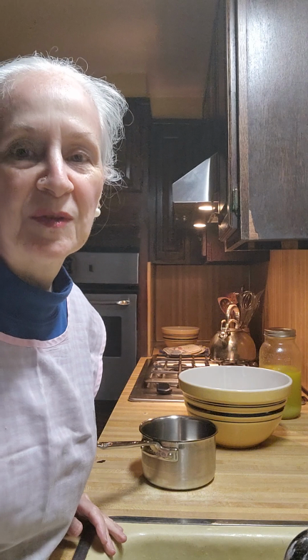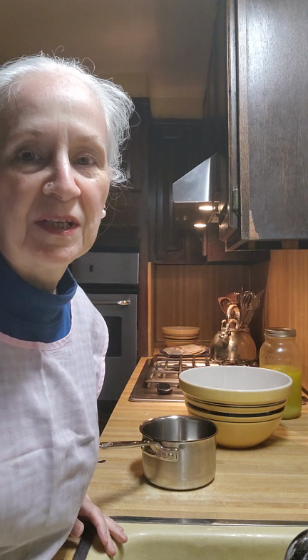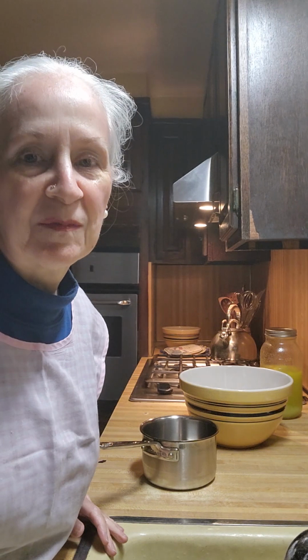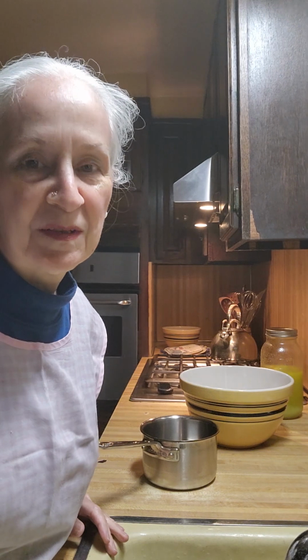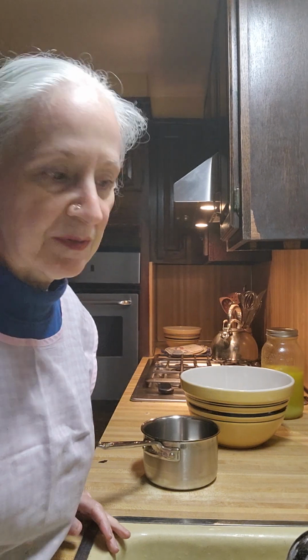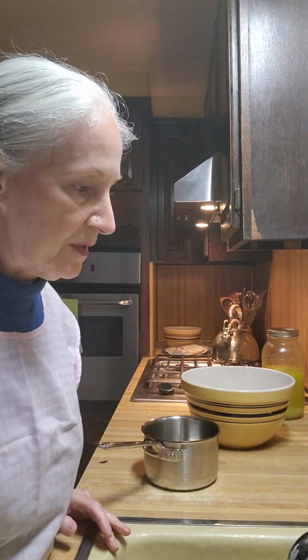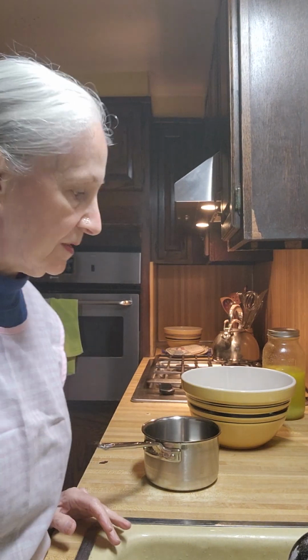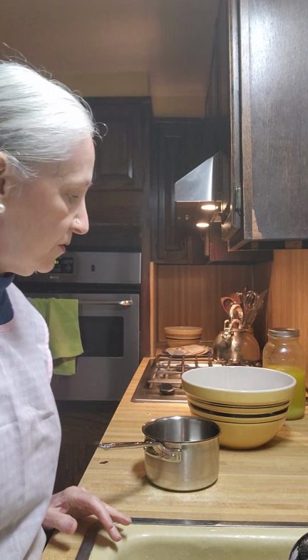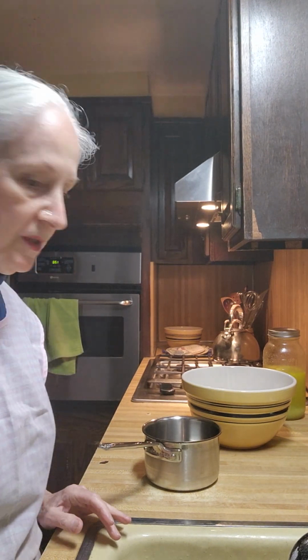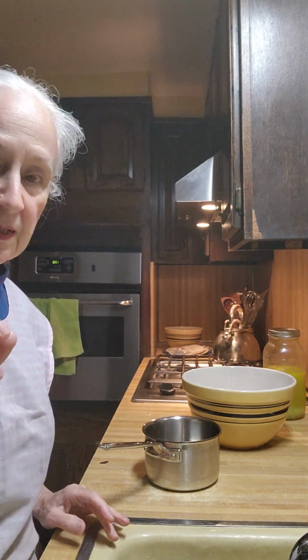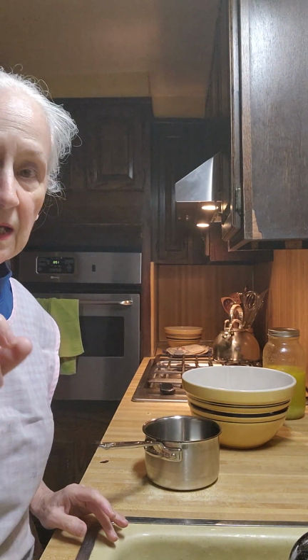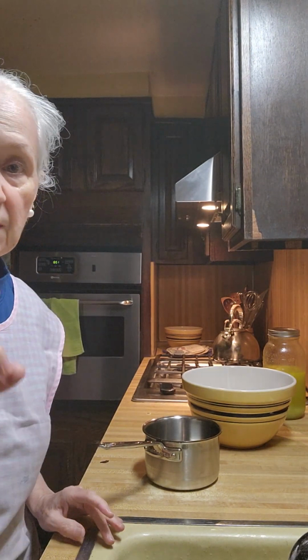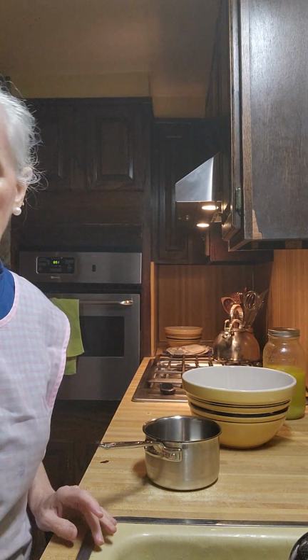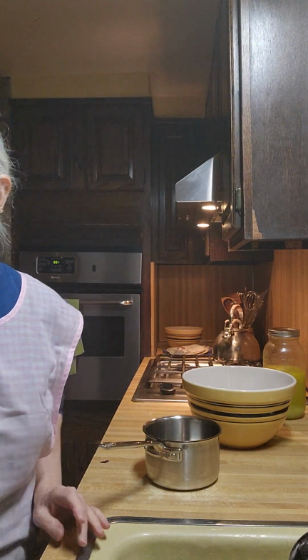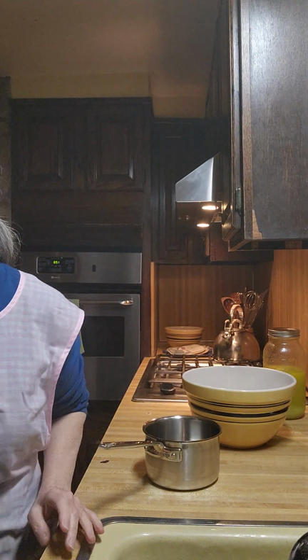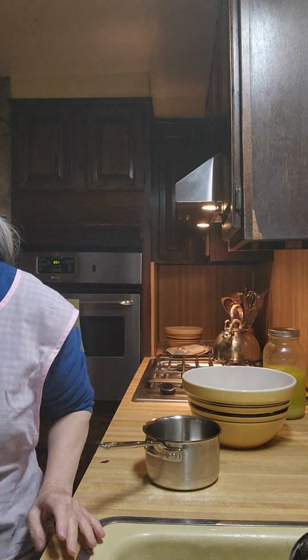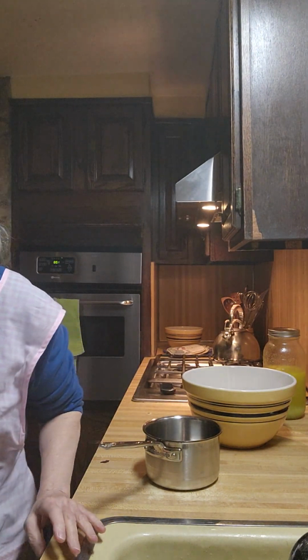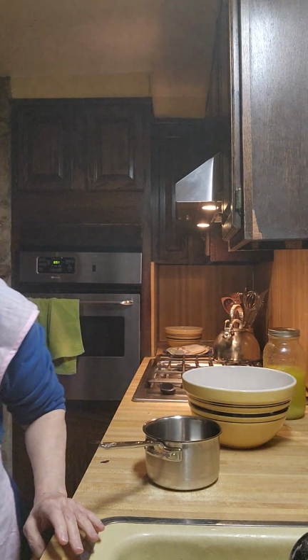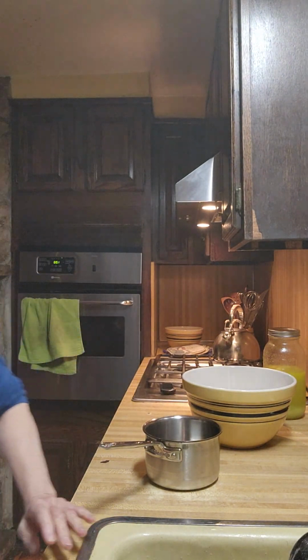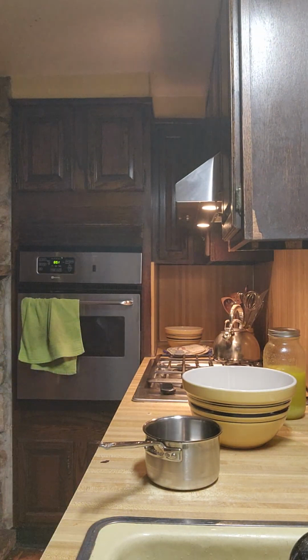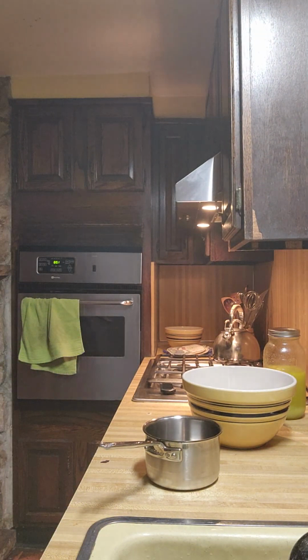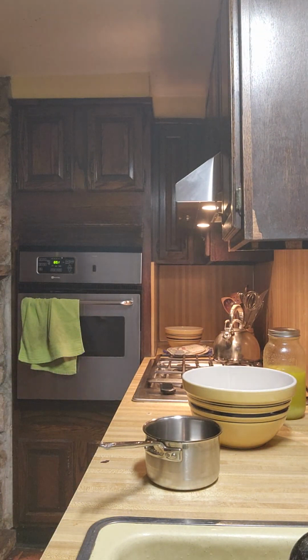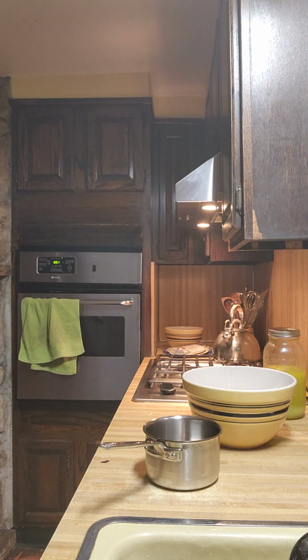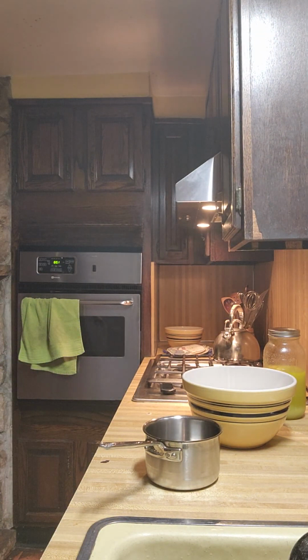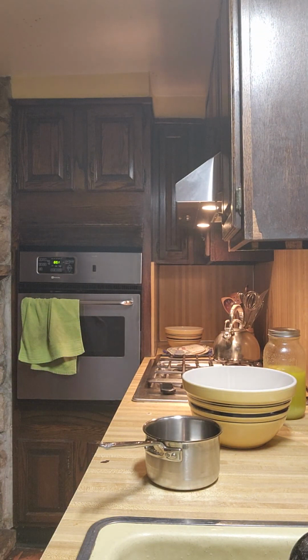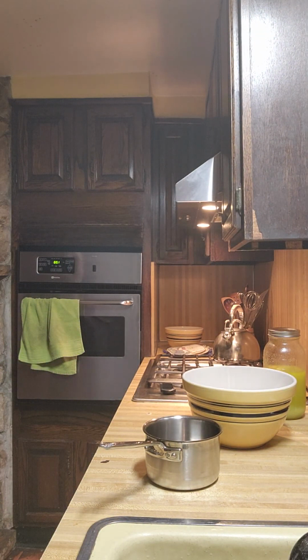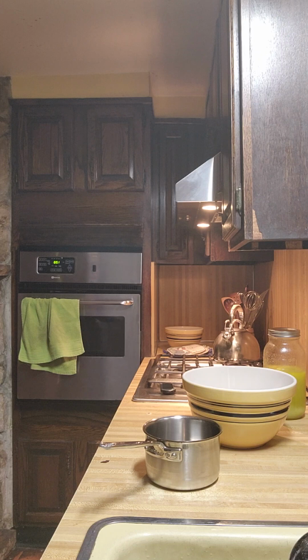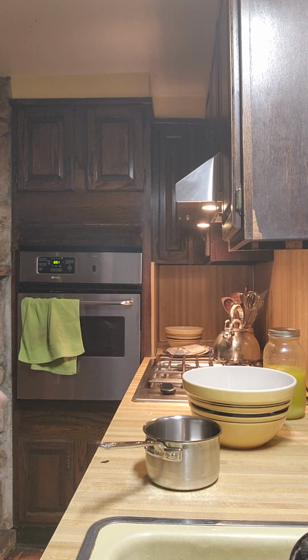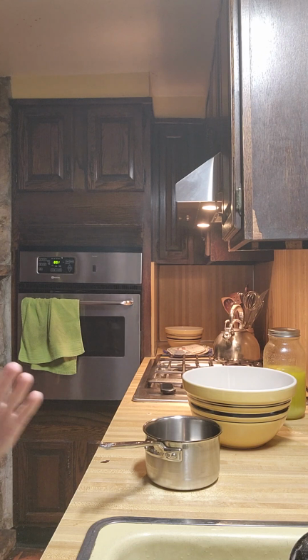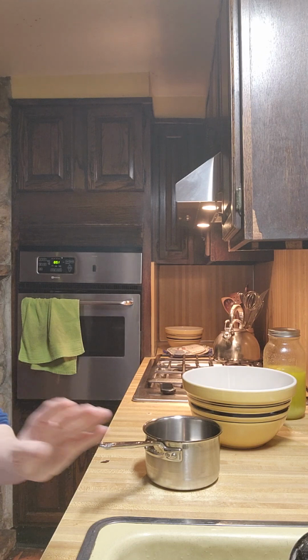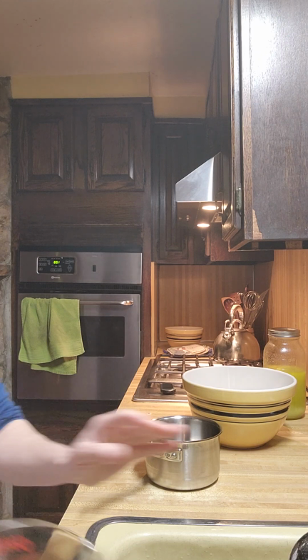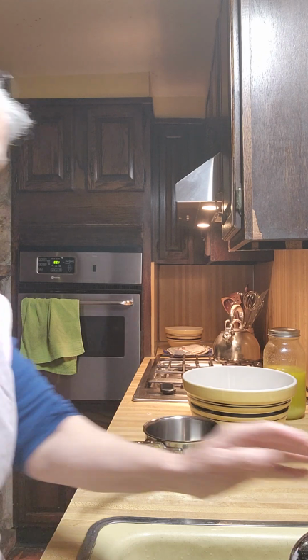Good morning and welcome to America's Home Cooking. Today I'm making whole wheat bread, just plain whole wheat bread.